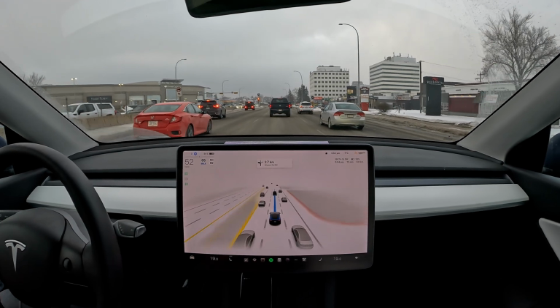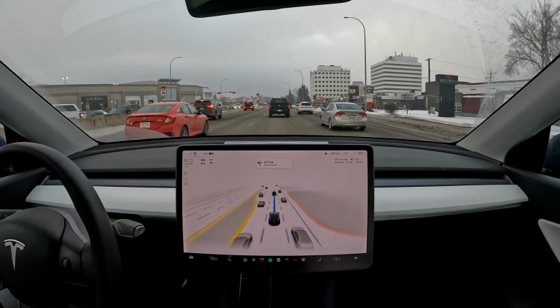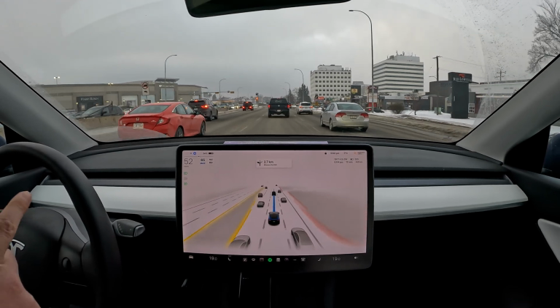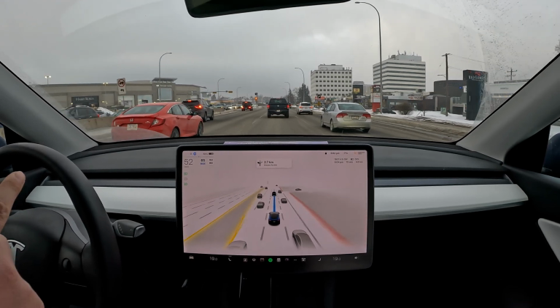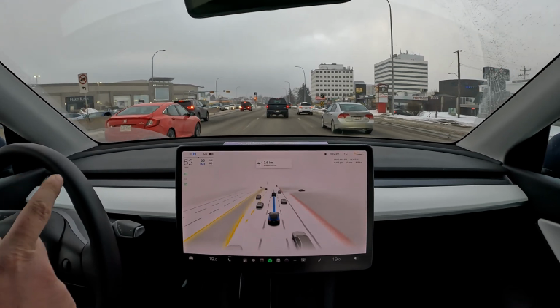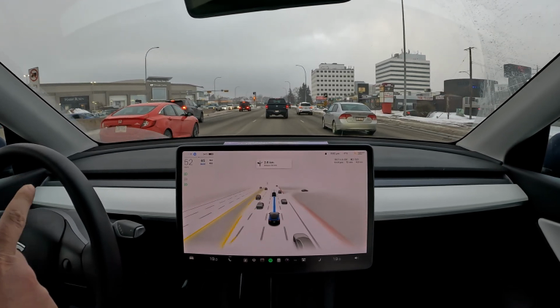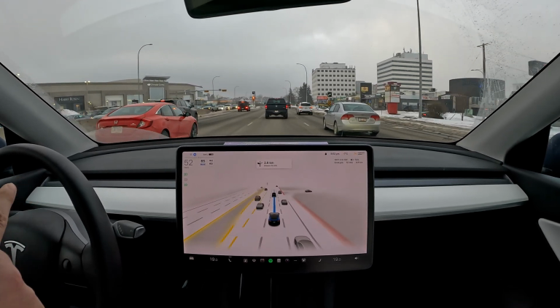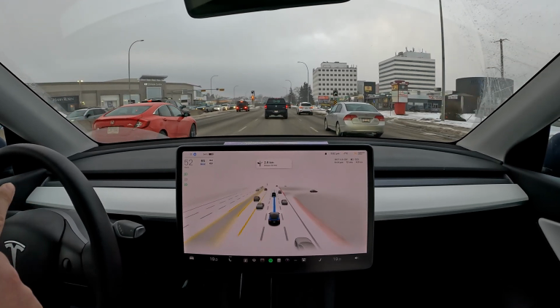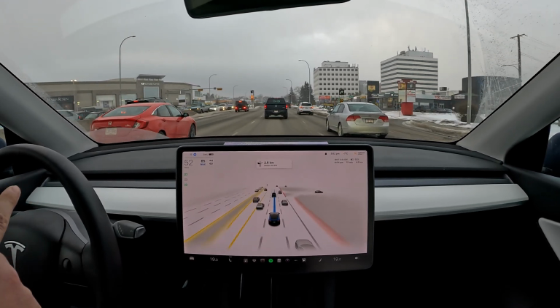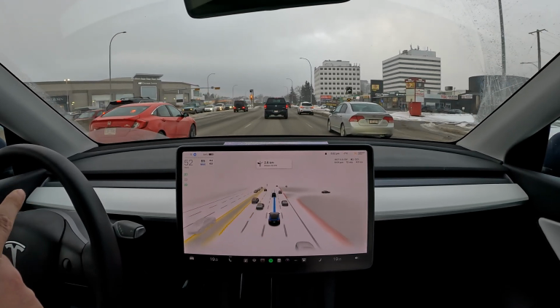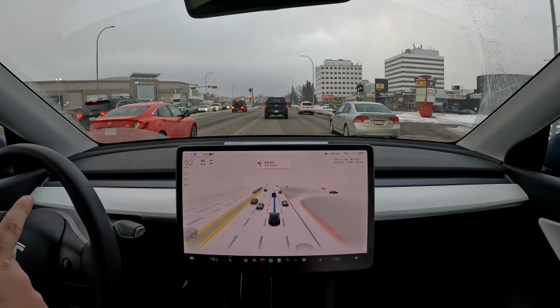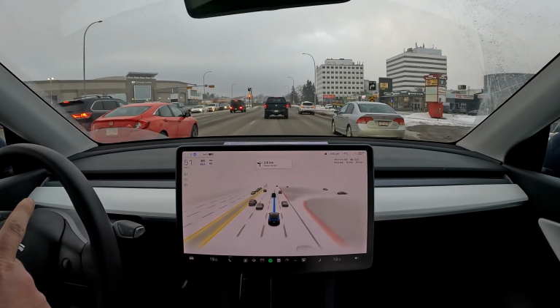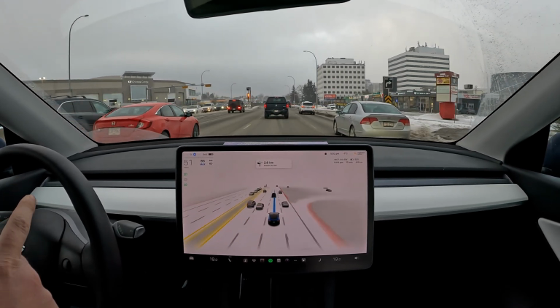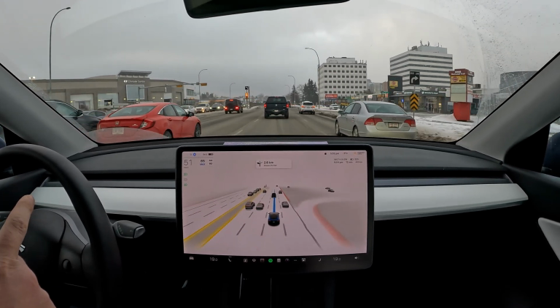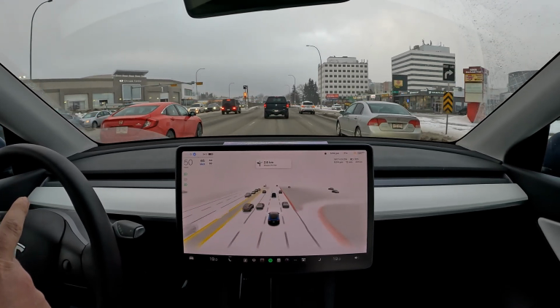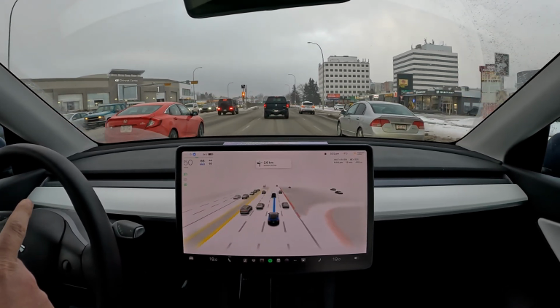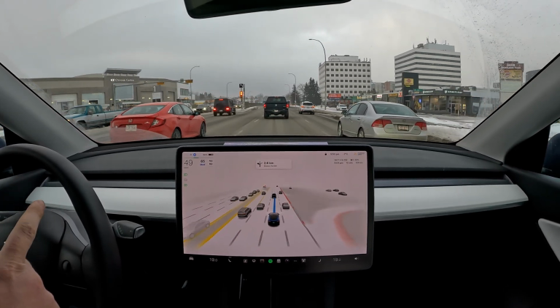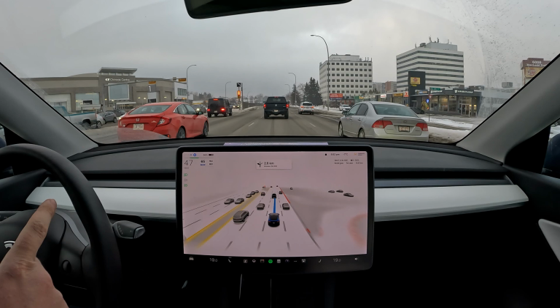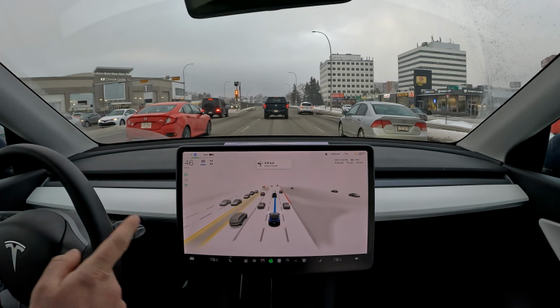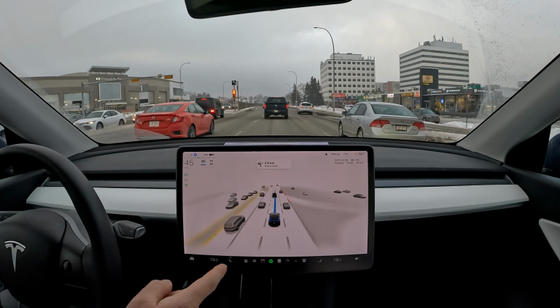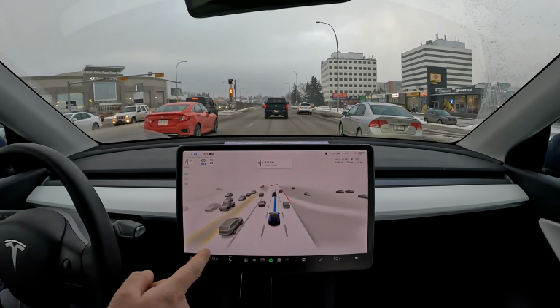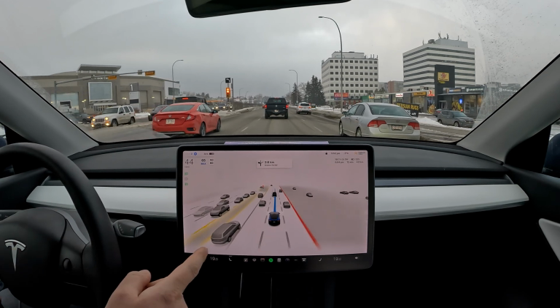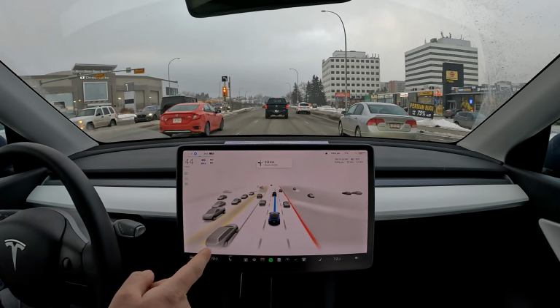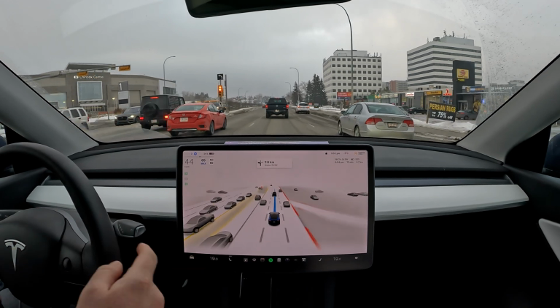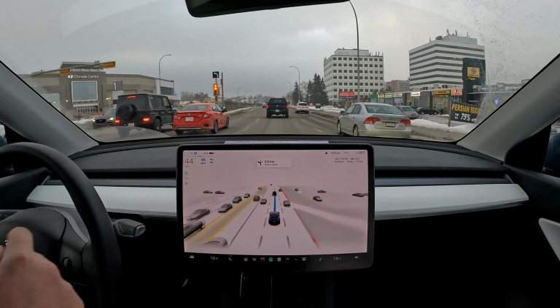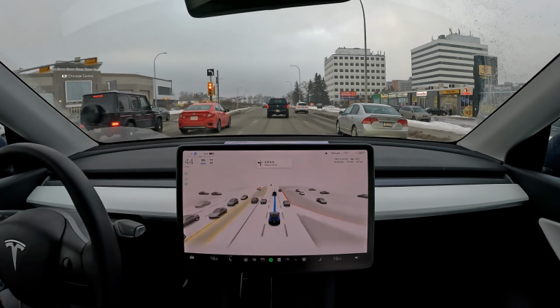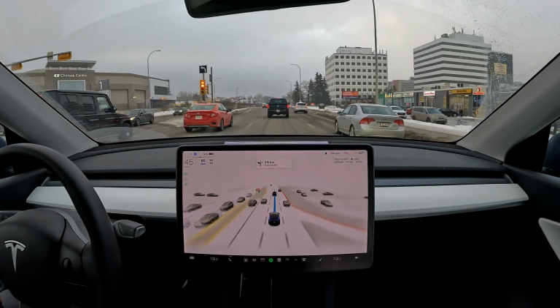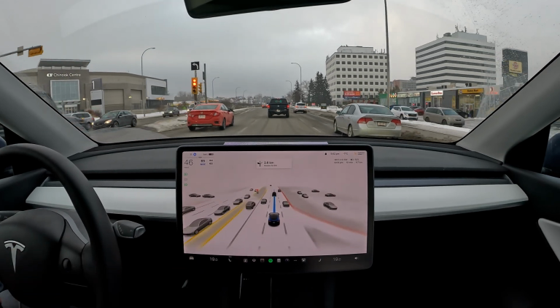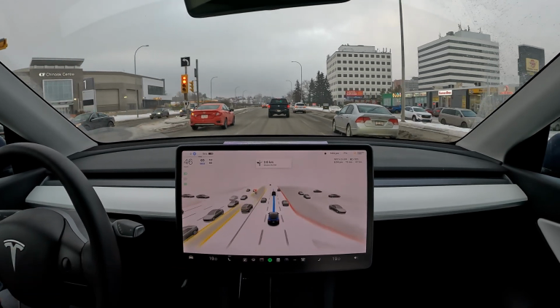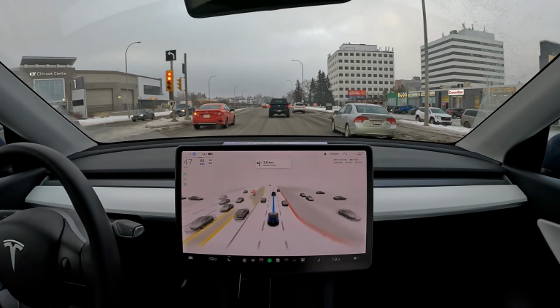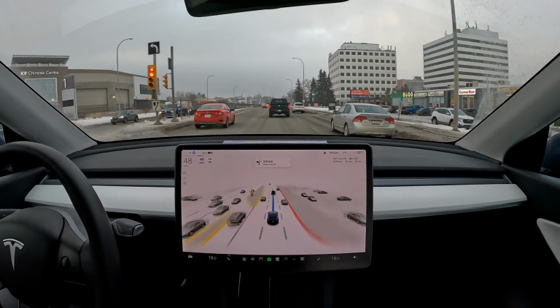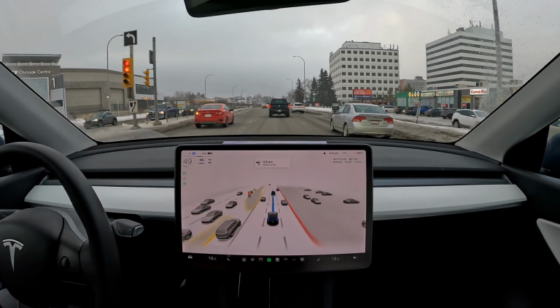I'm probably going to have to intervene here for this red light. Let's see — yeah, and here we go. It's braking, so I have to tap the accelerator.